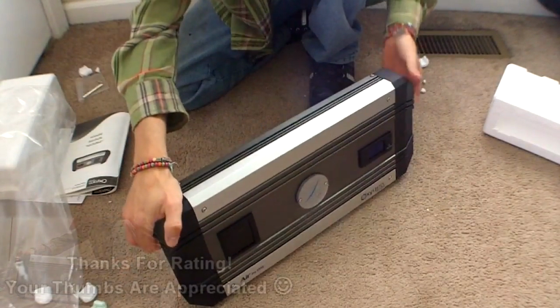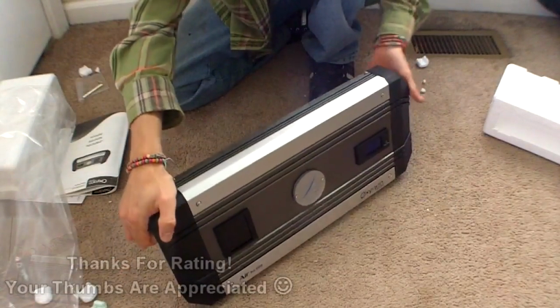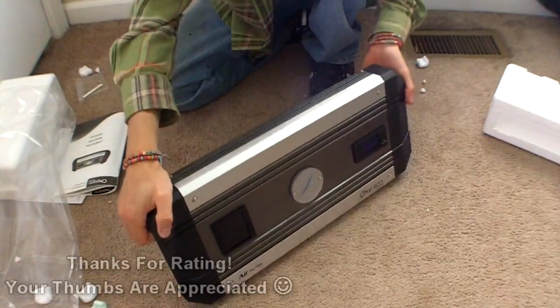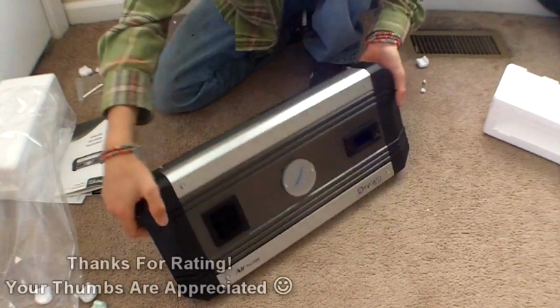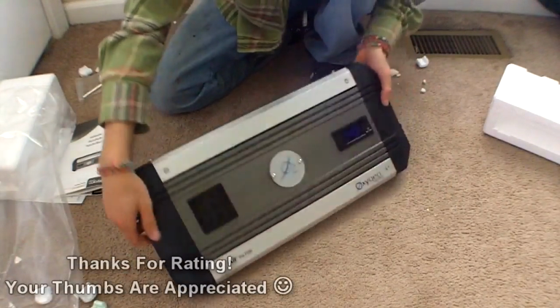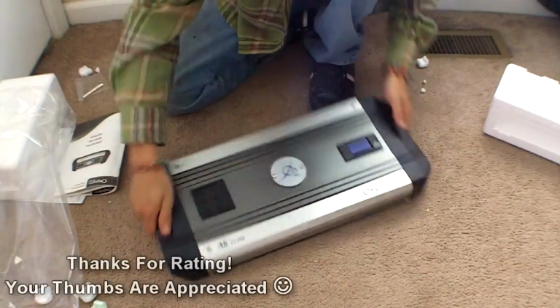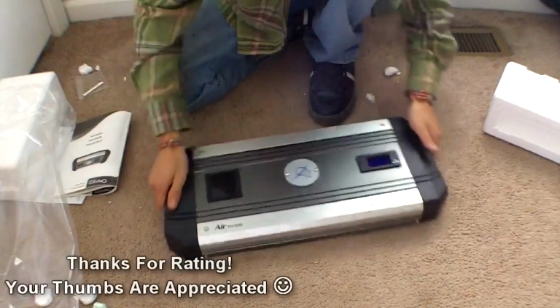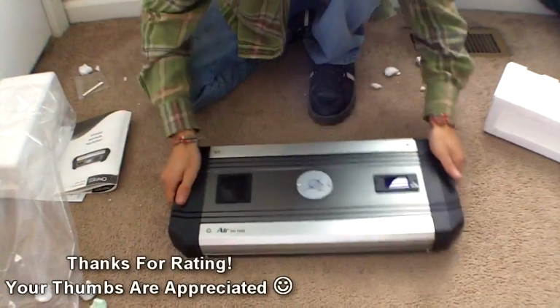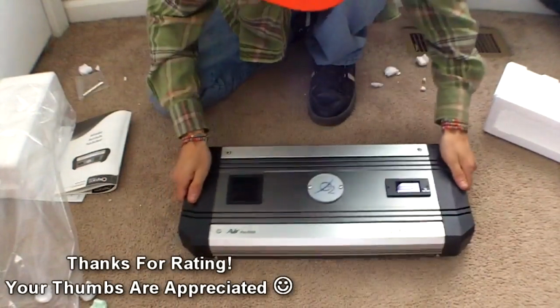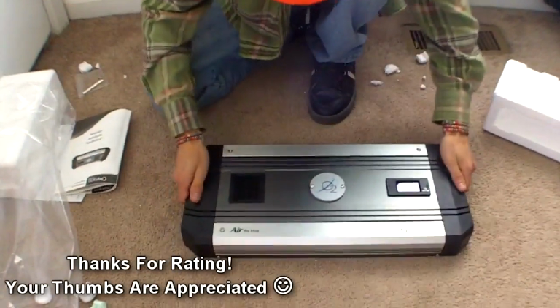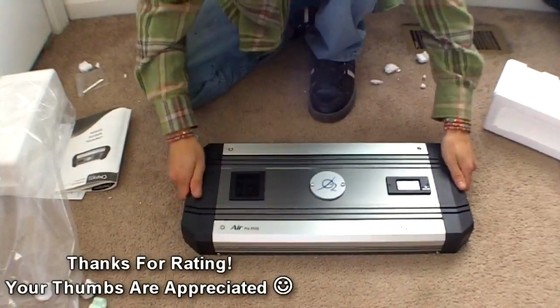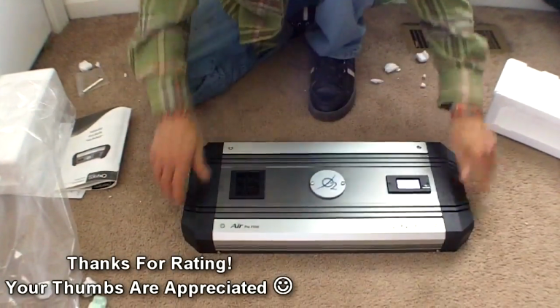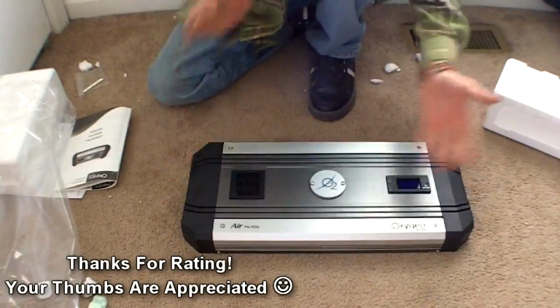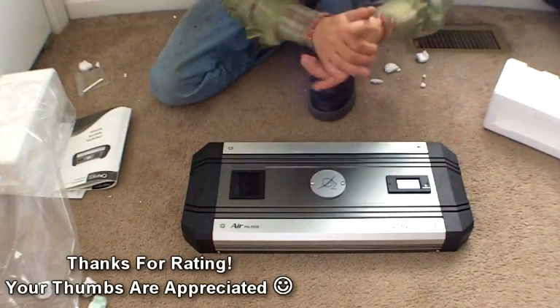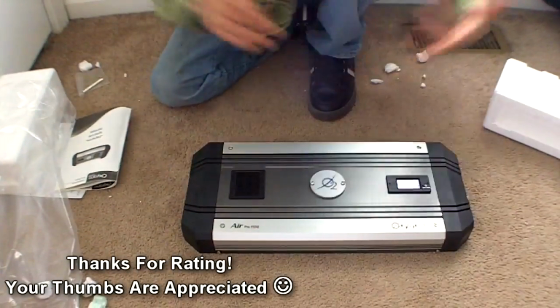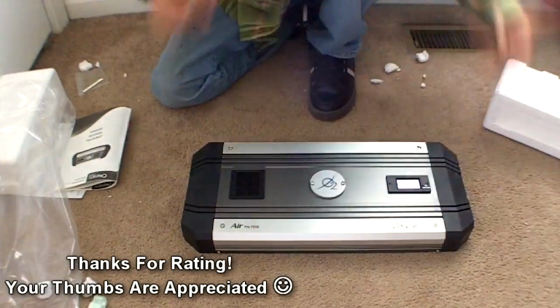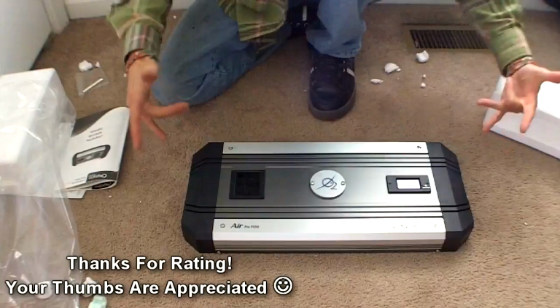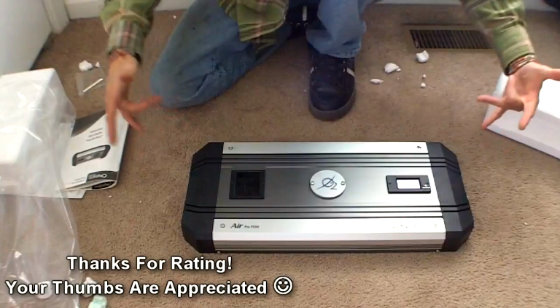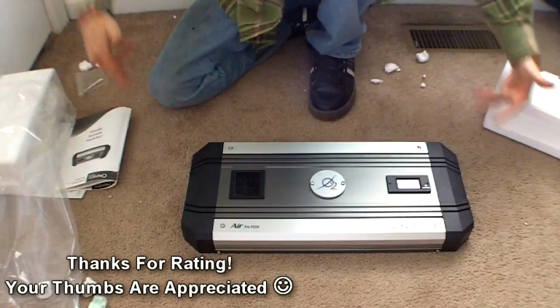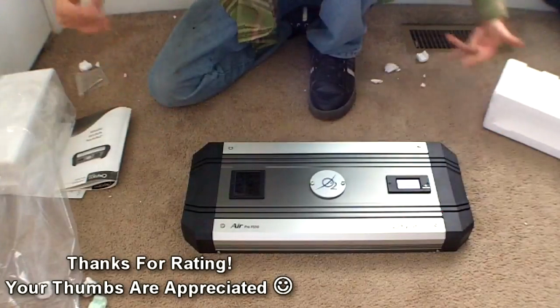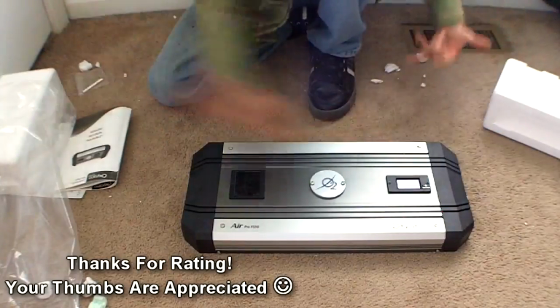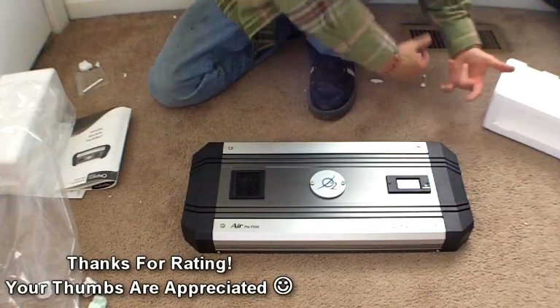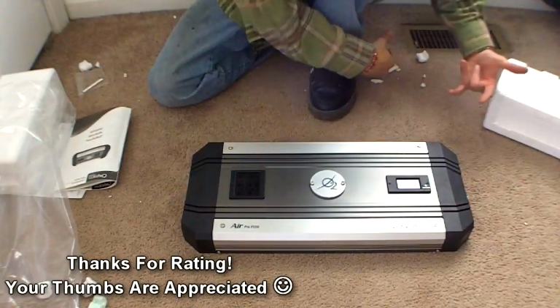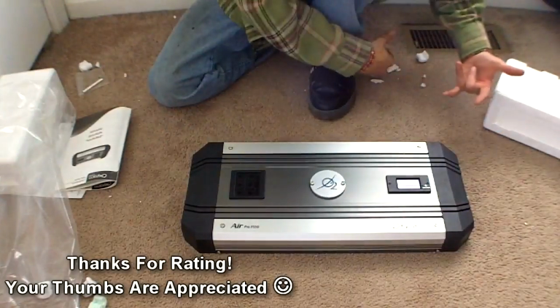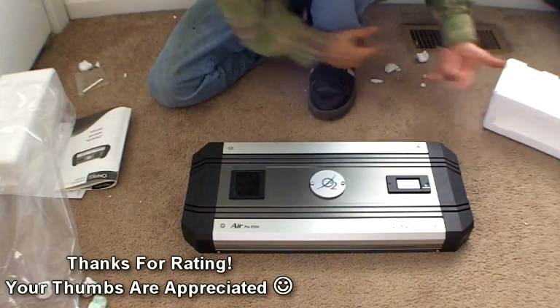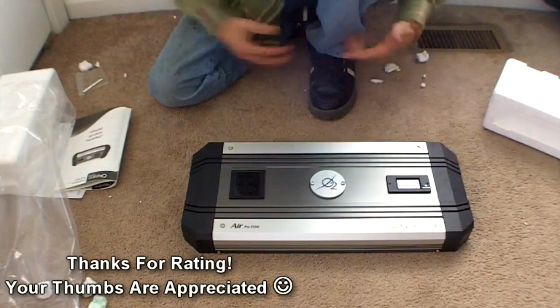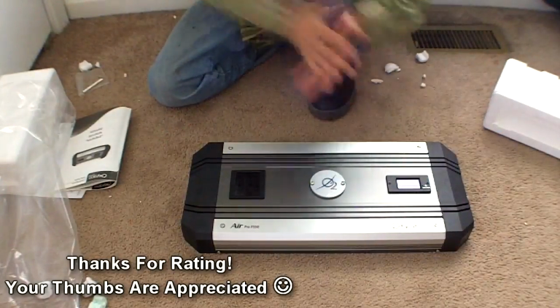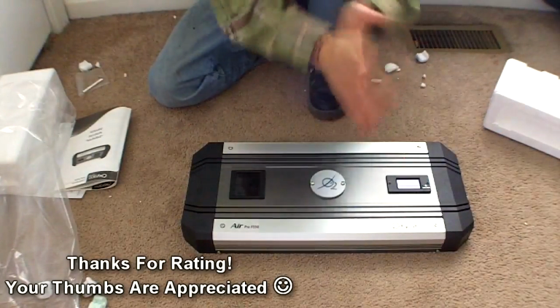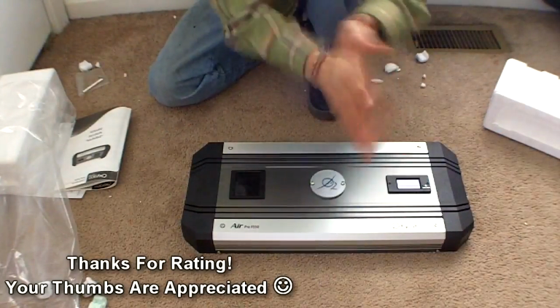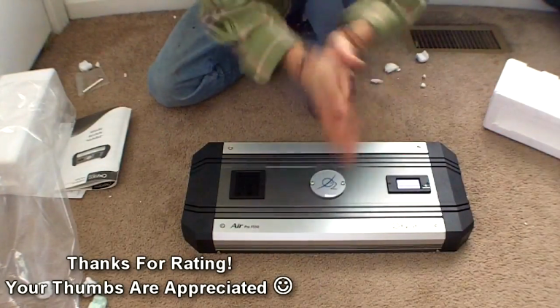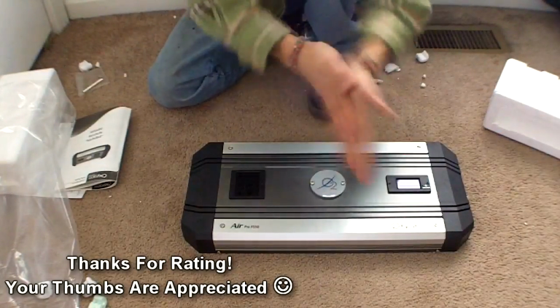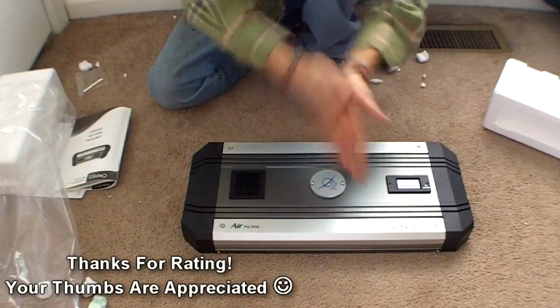I'm going to go ahead and call it quits on this unboxing video. Until the next one, I'll talk to you guys later. See you next time.